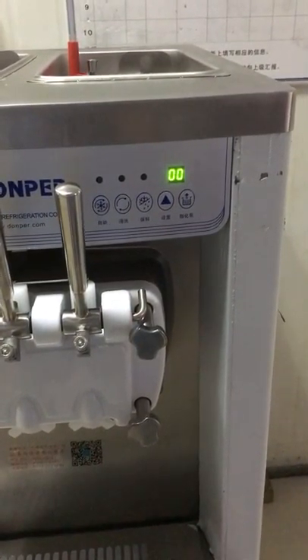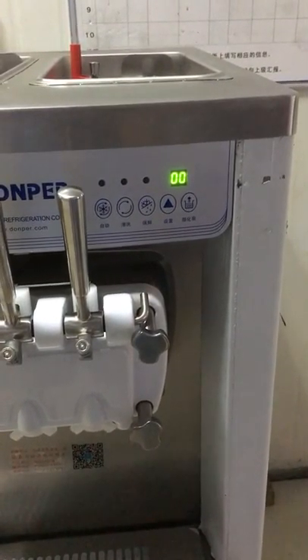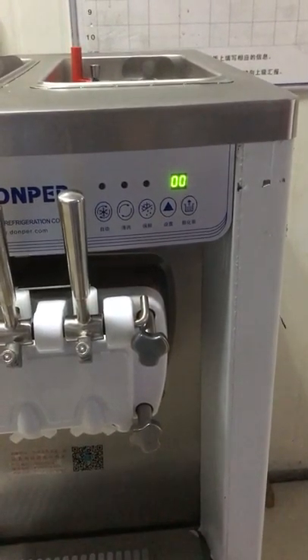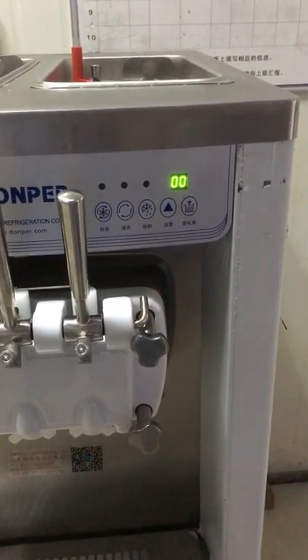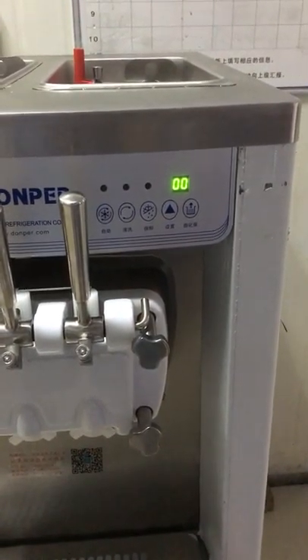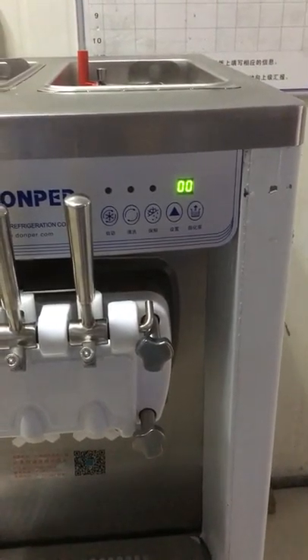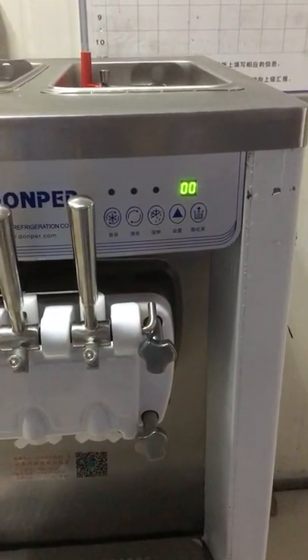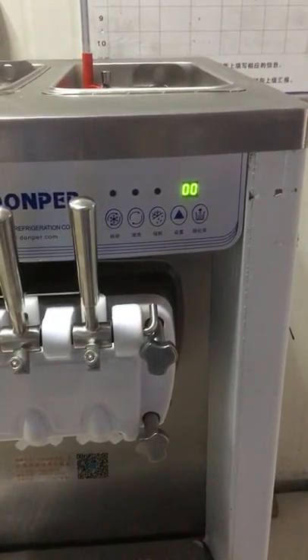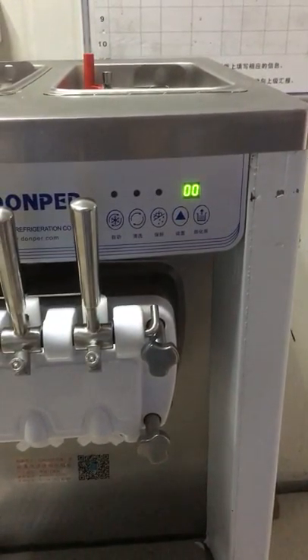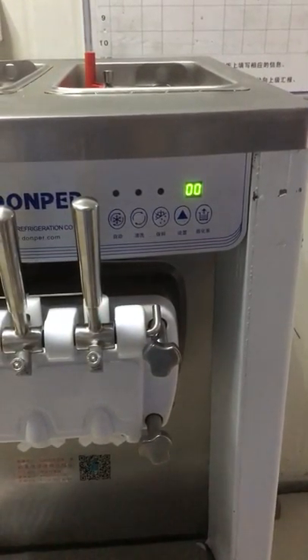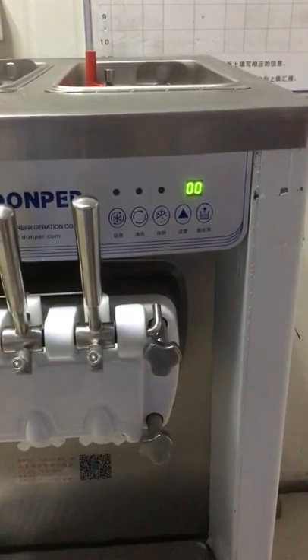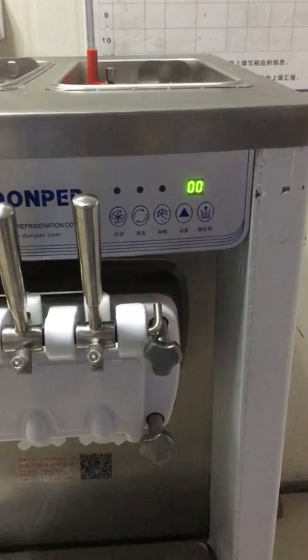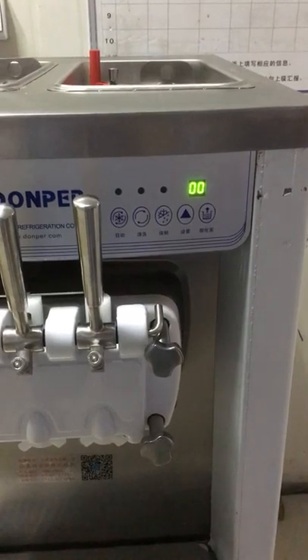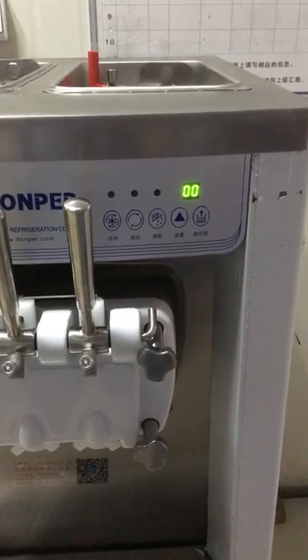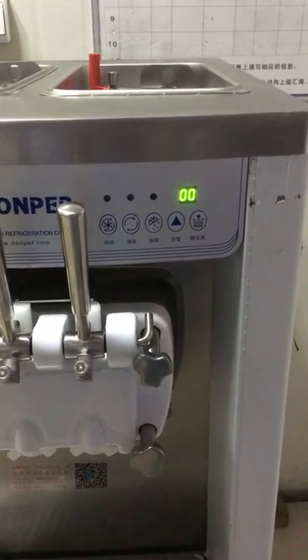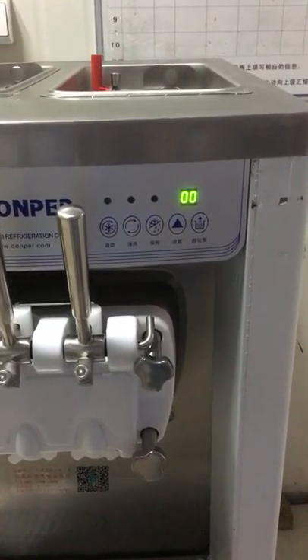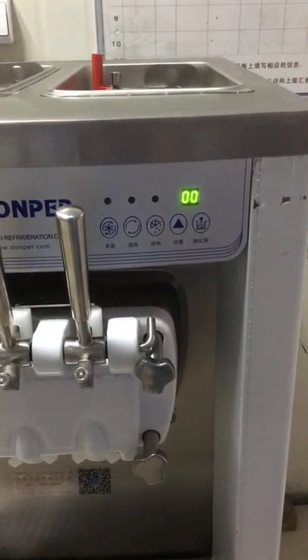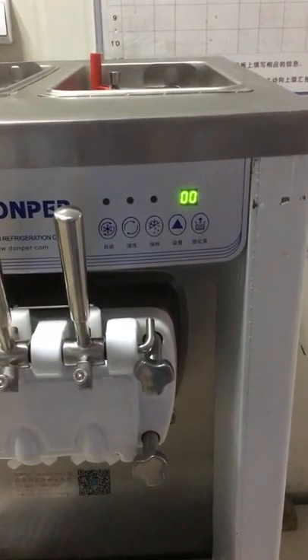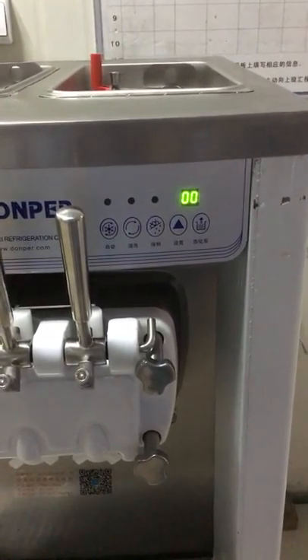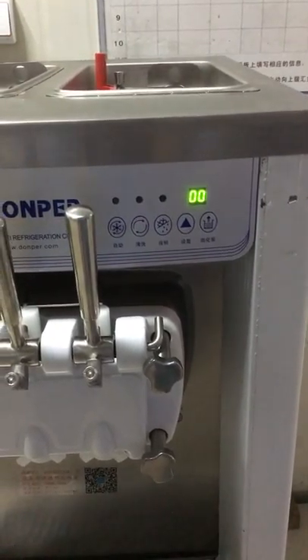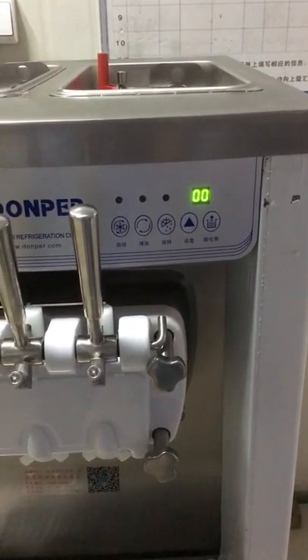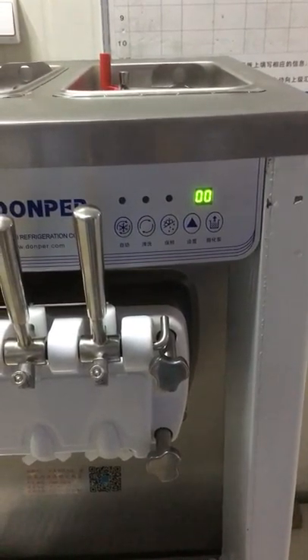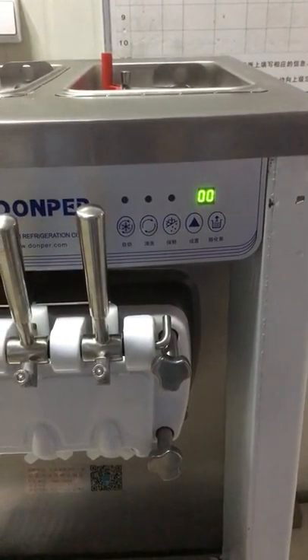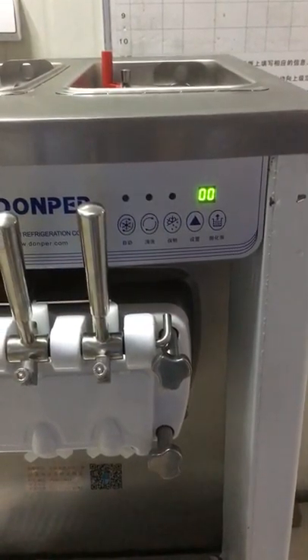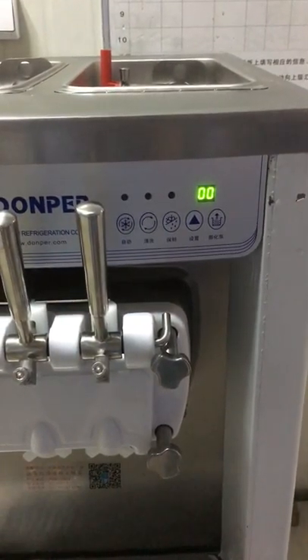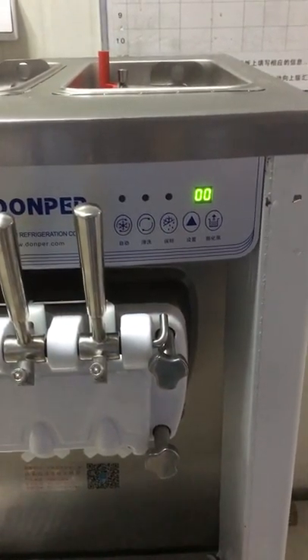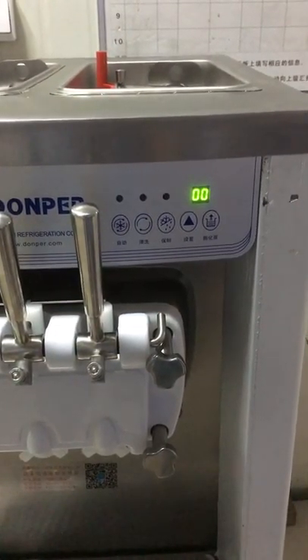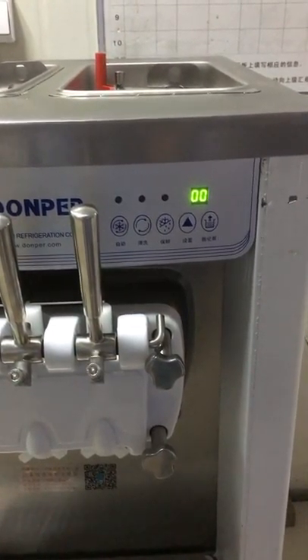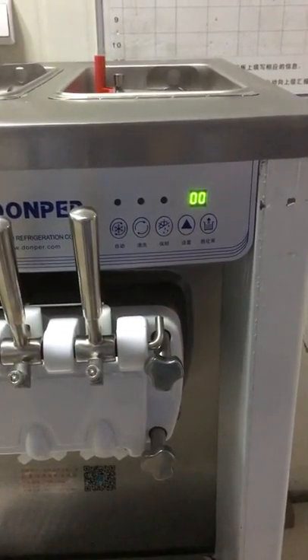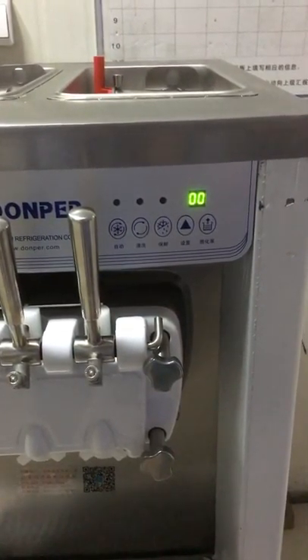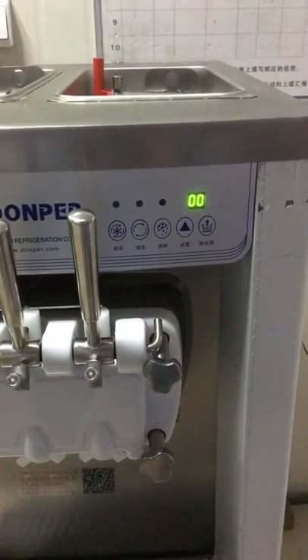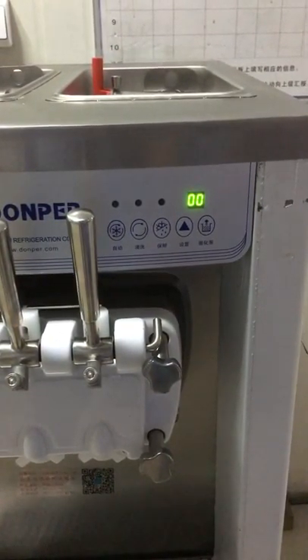Here is the operation of how to set the speed of gear motor. Press the setting button for 5 seconds.